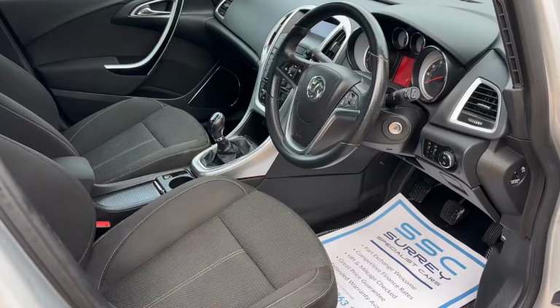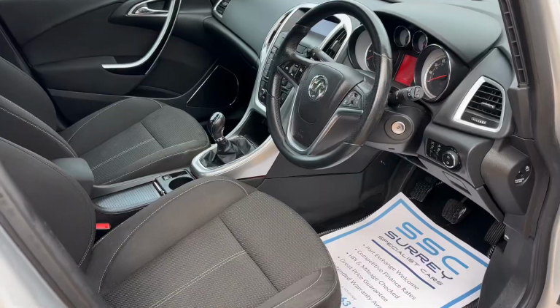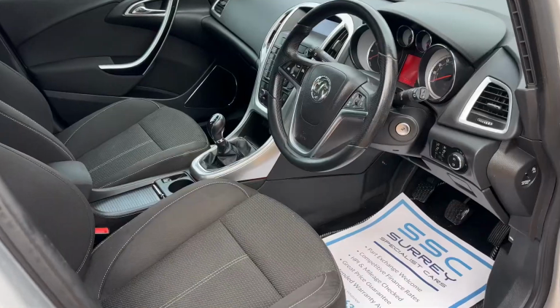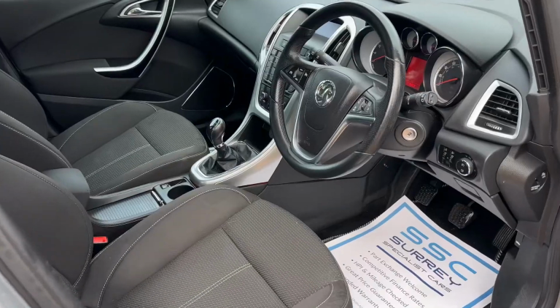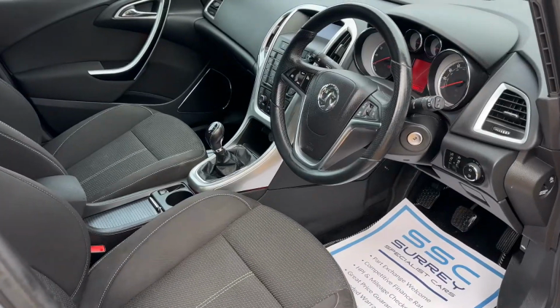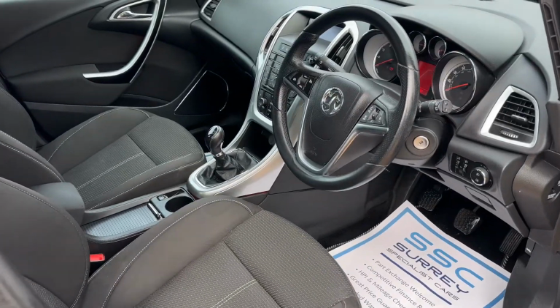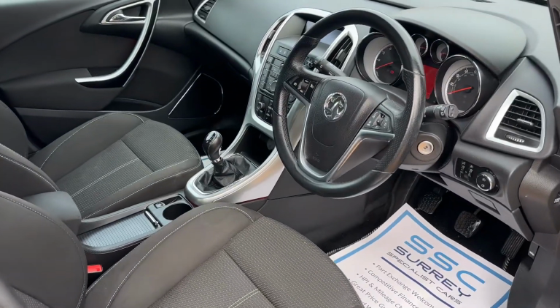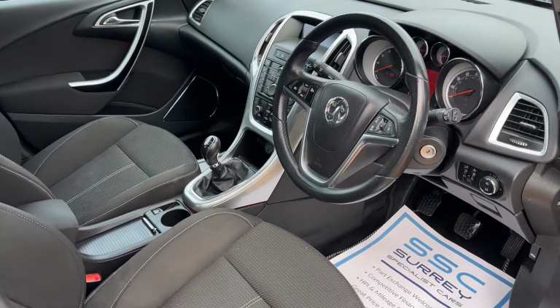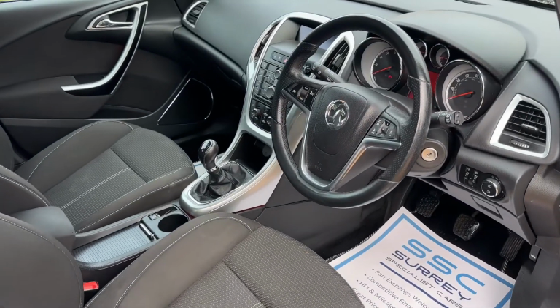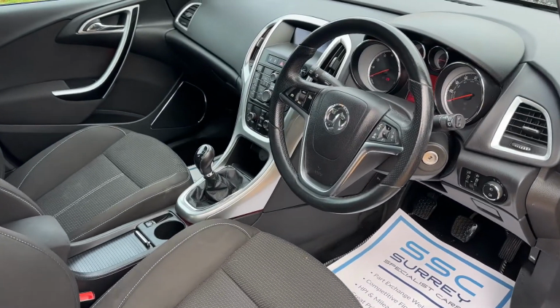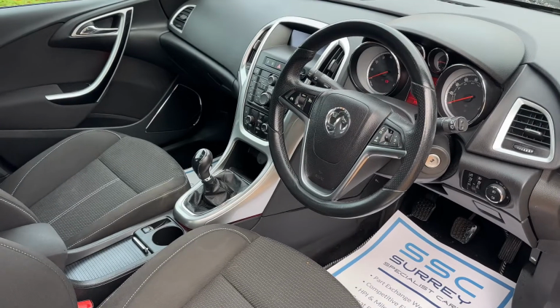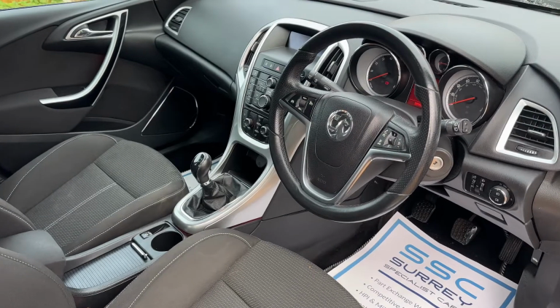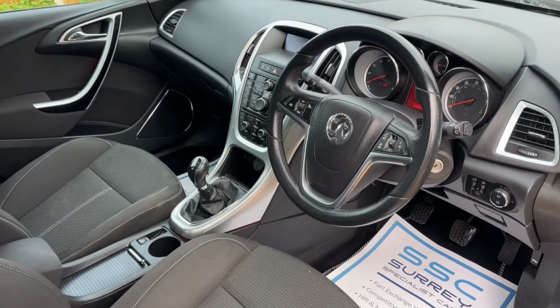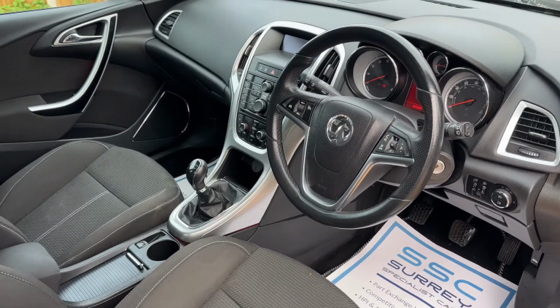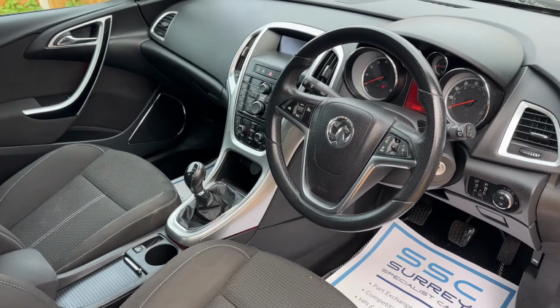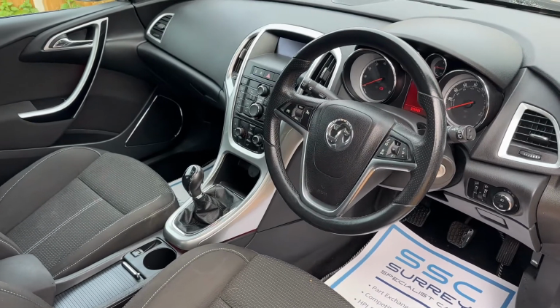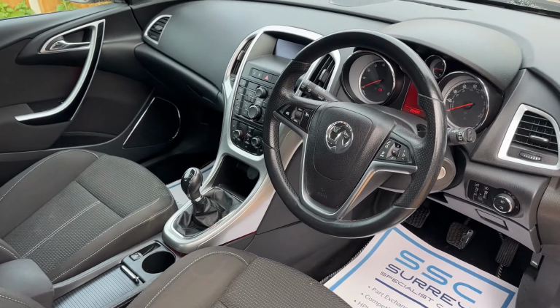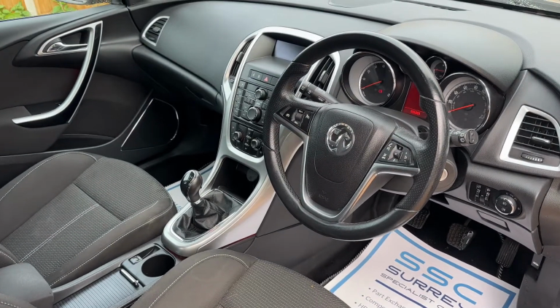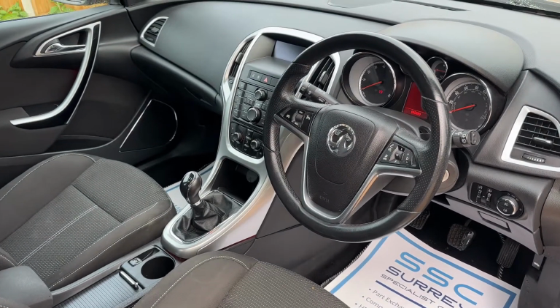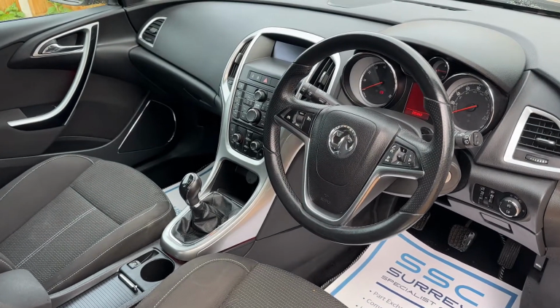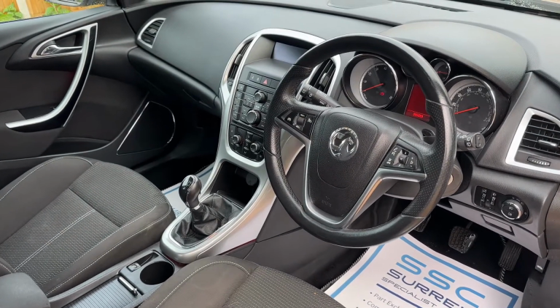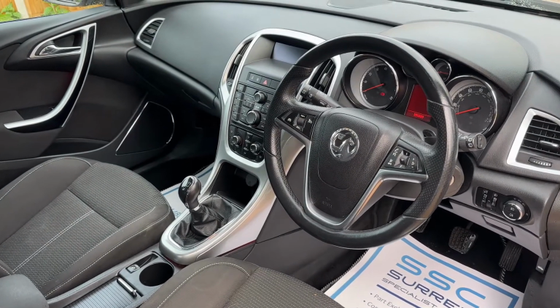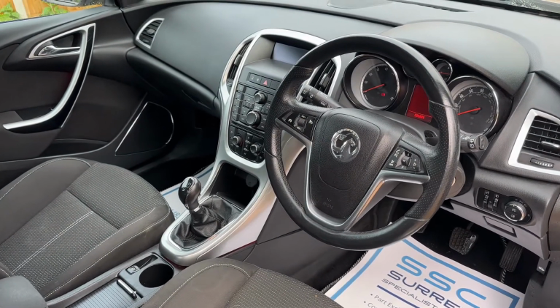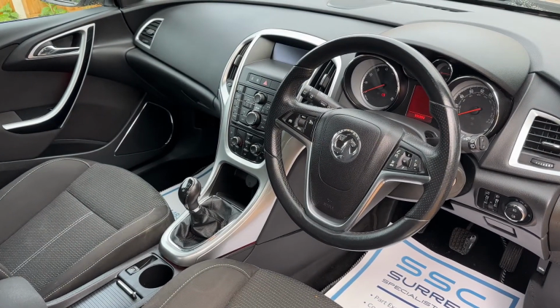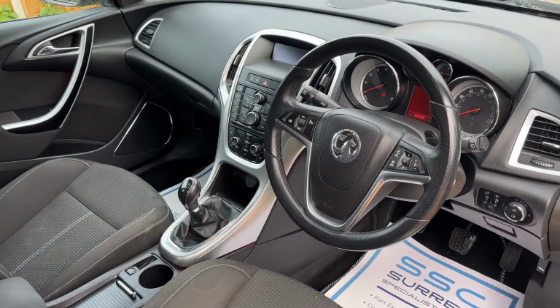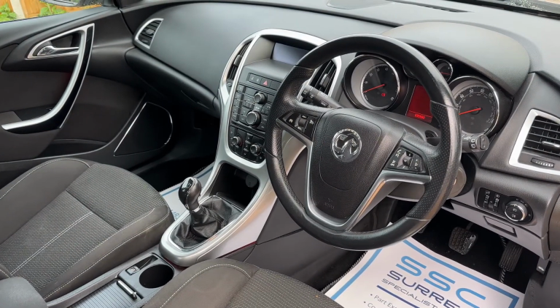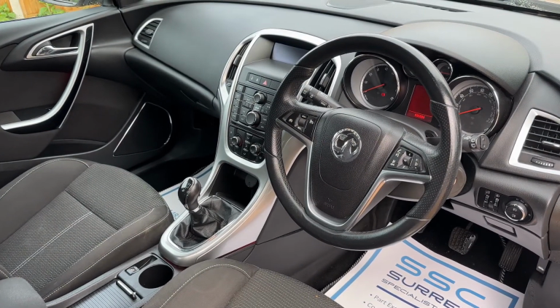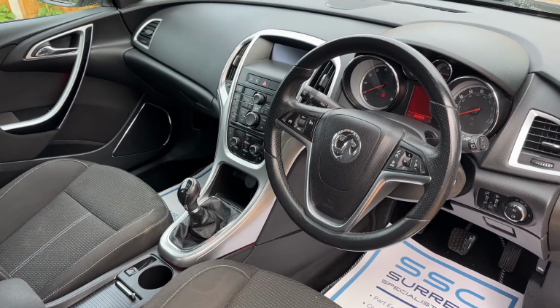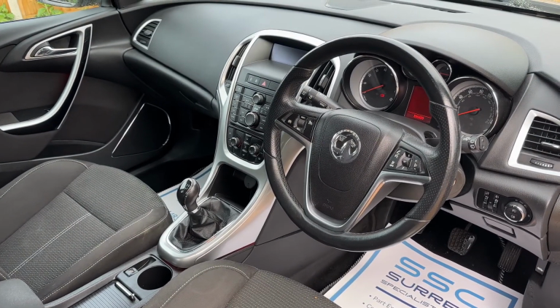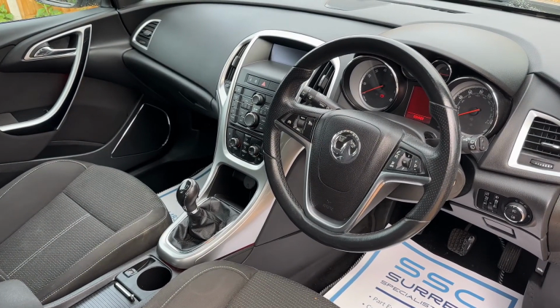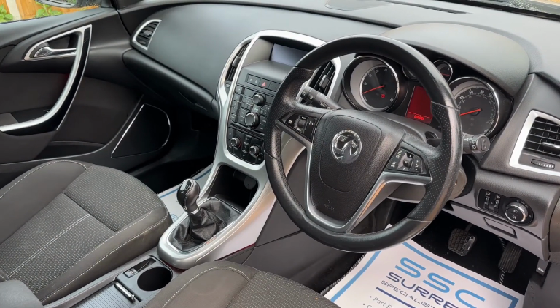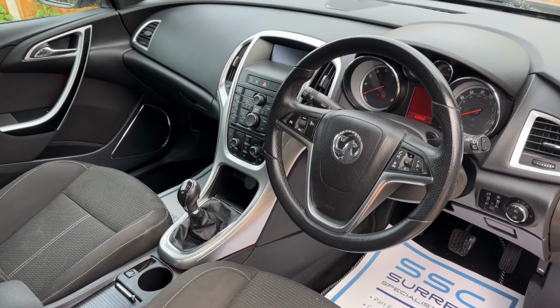Just briefly before we climb in, it's worth taking in the interior from this exterior point of view. There's plenty to run through on the dashboard, so let's hop in and do that now.